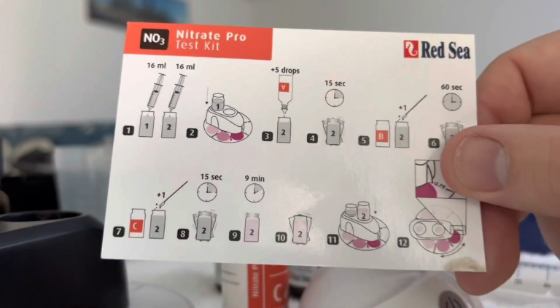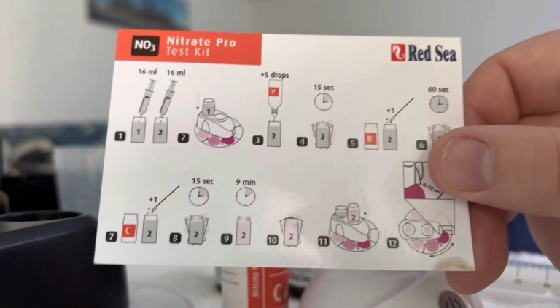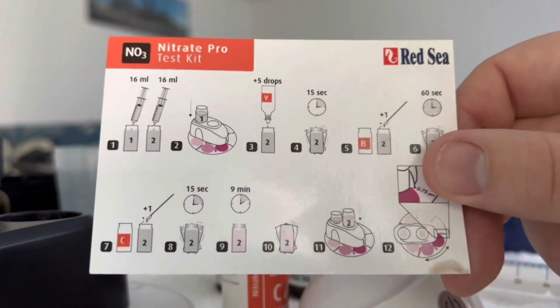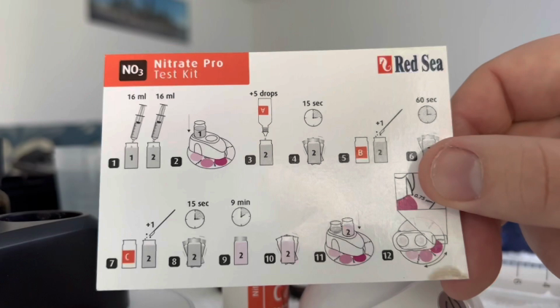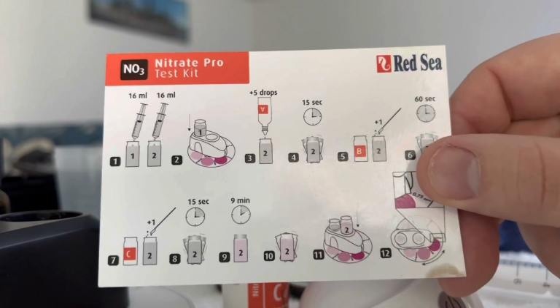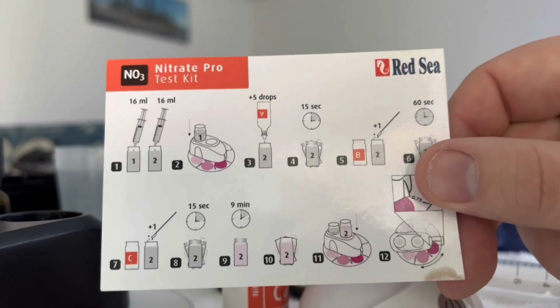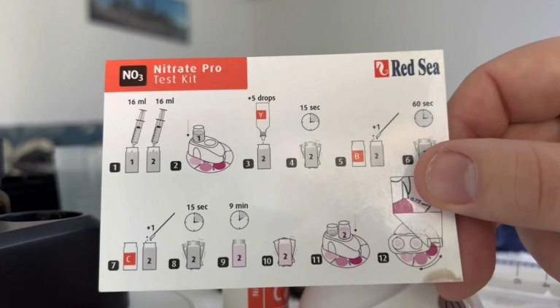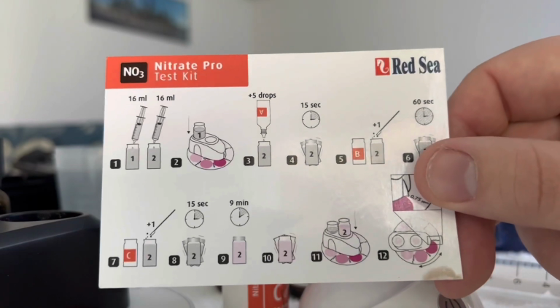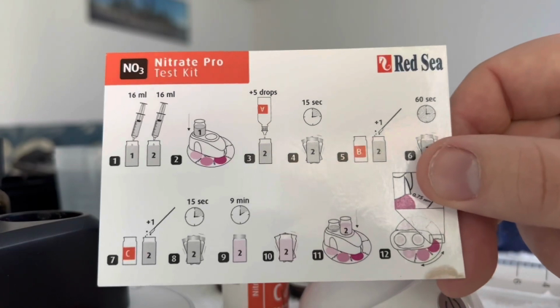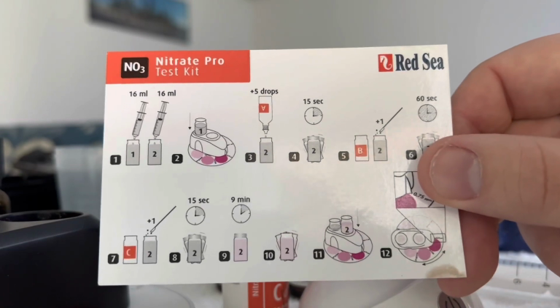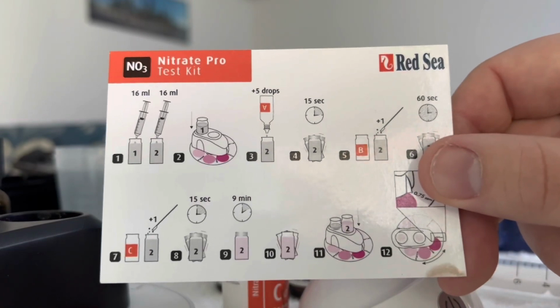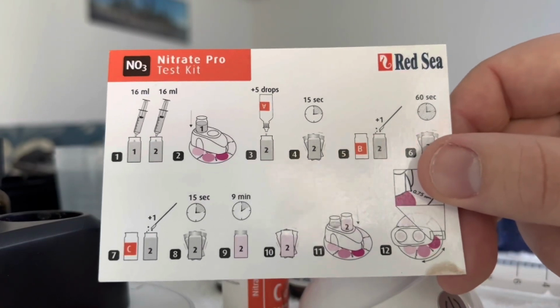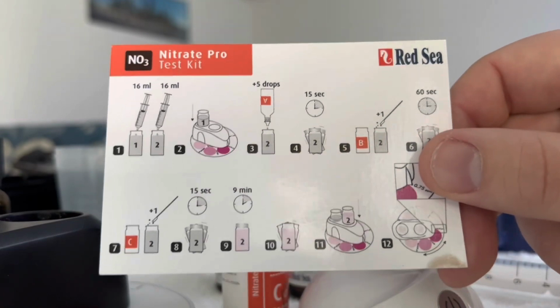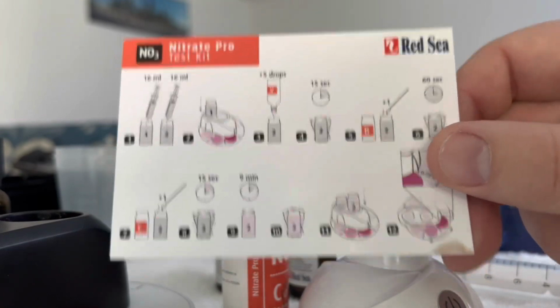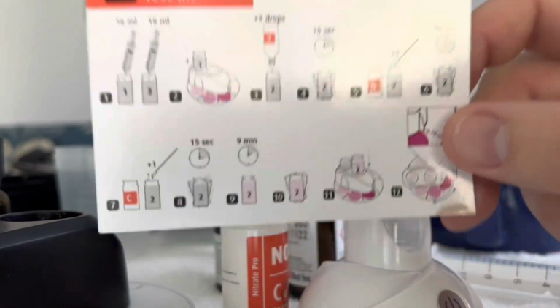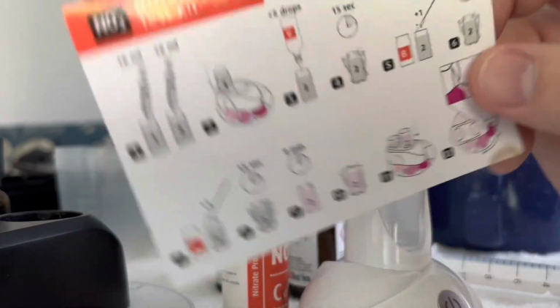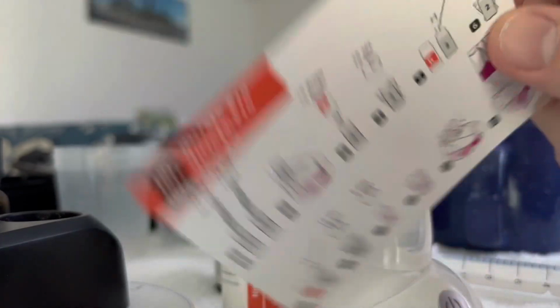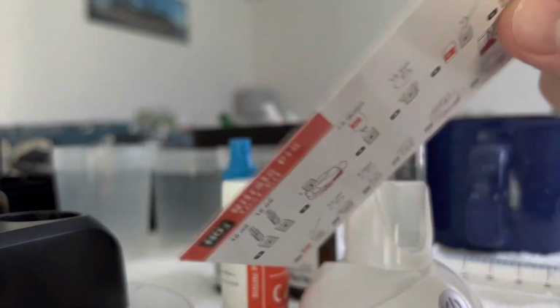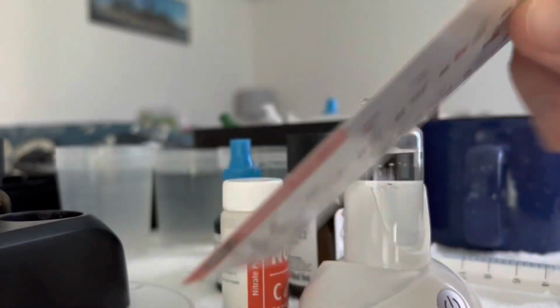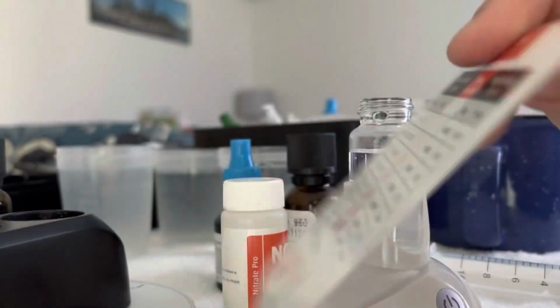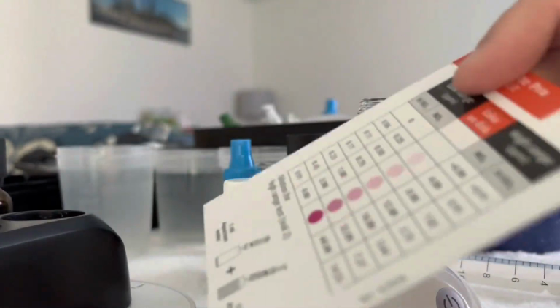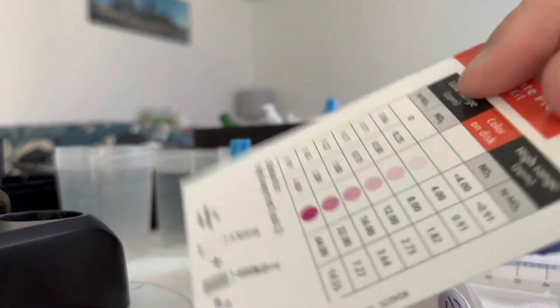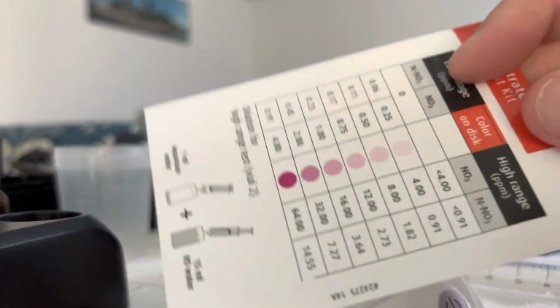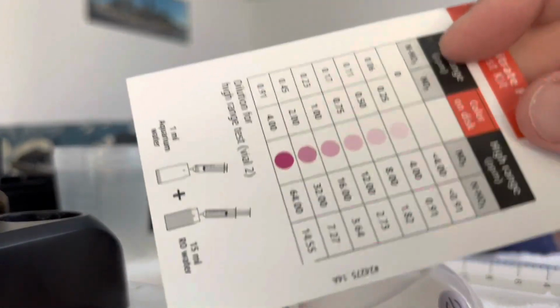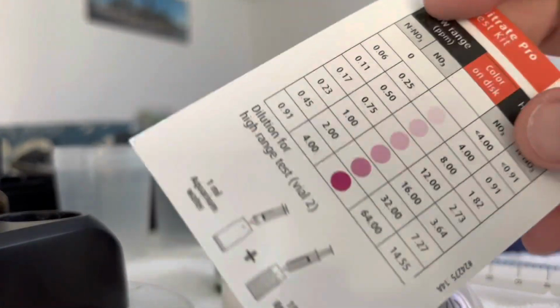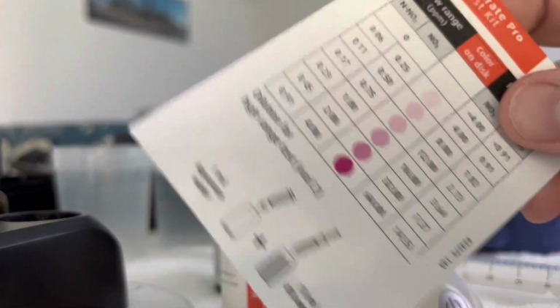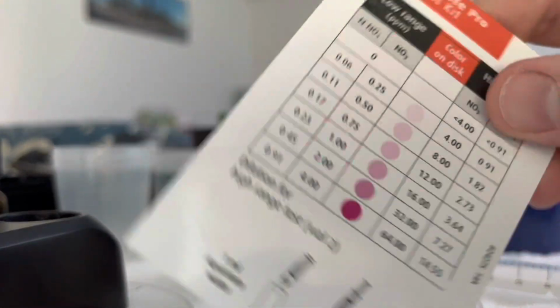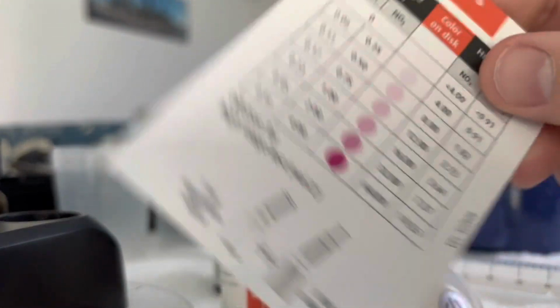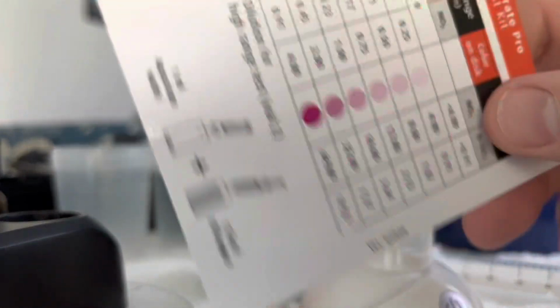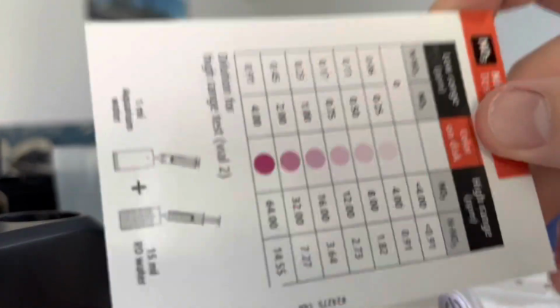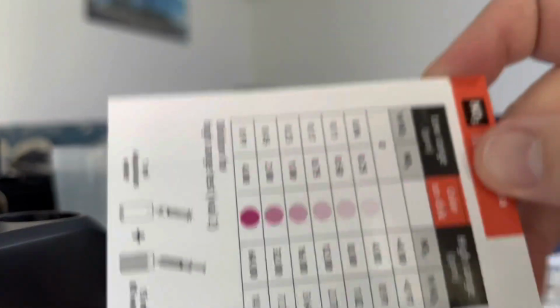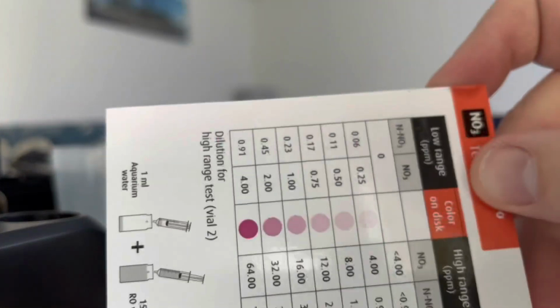Here's a little snapshot of the directions, and on the other side you have your range.